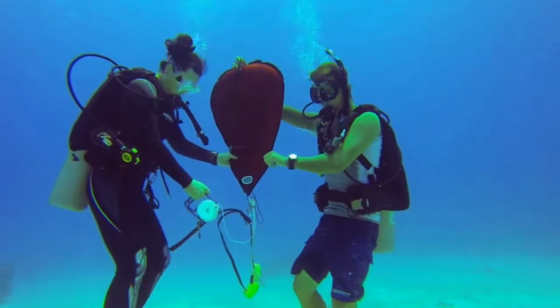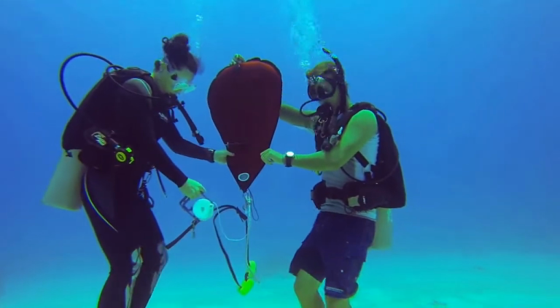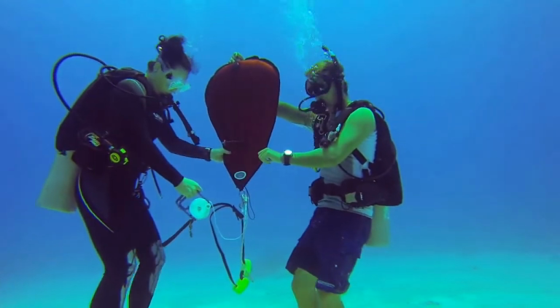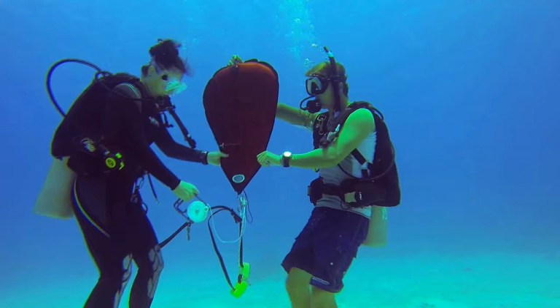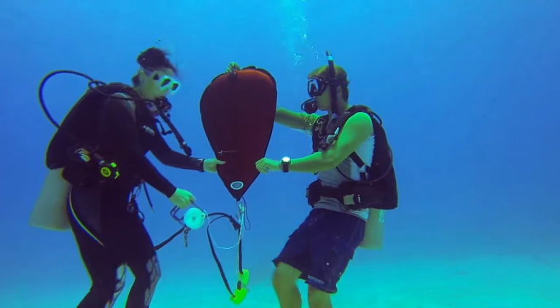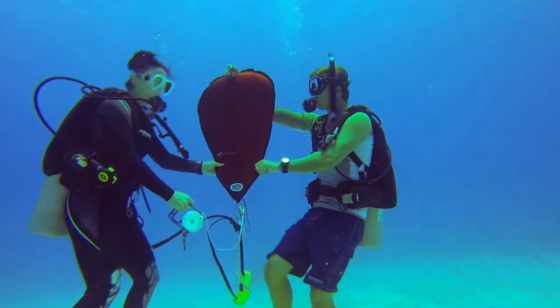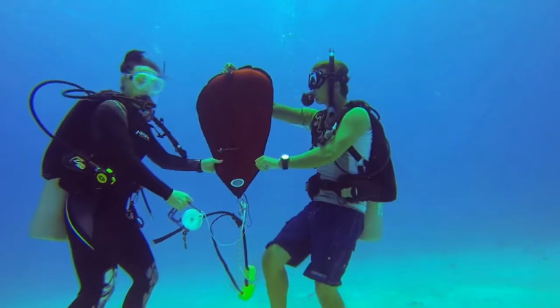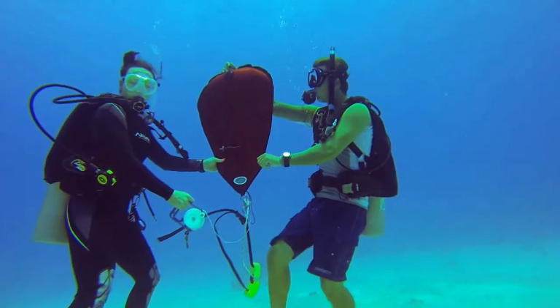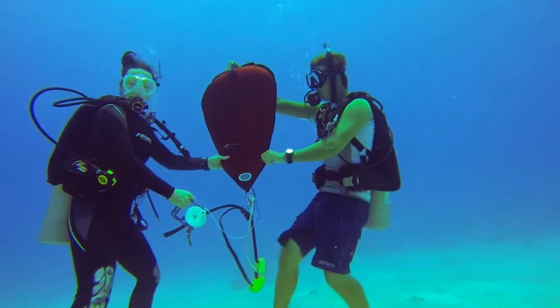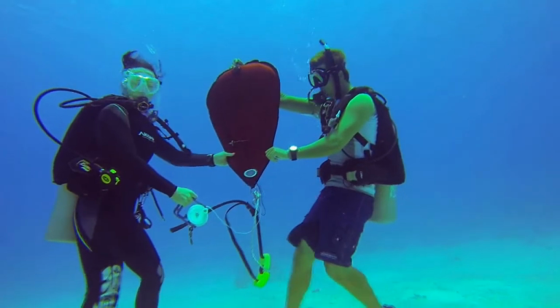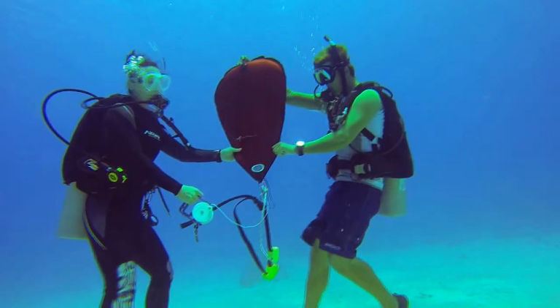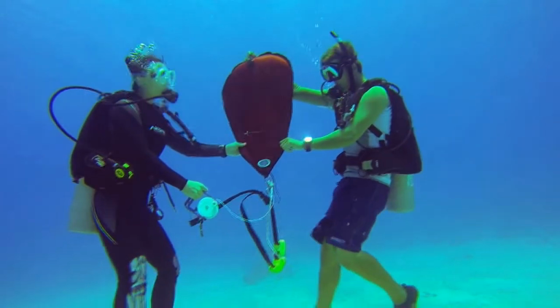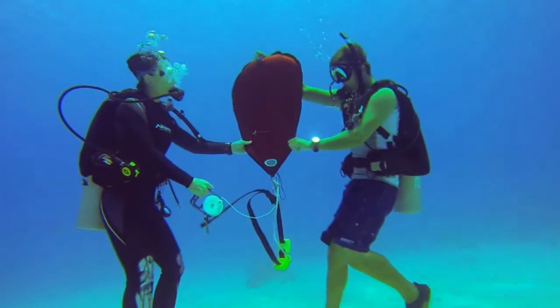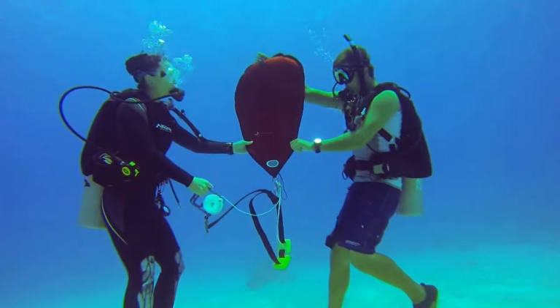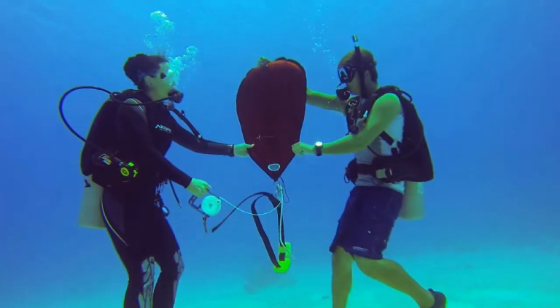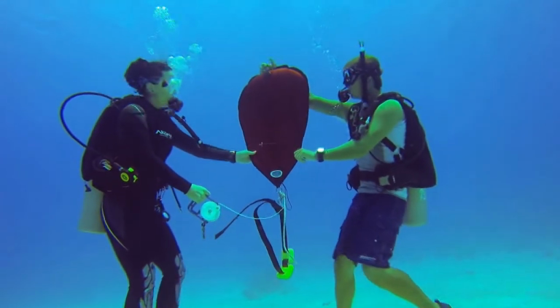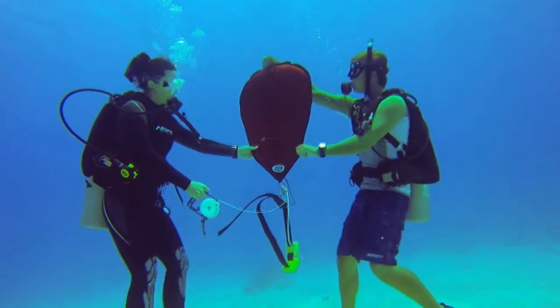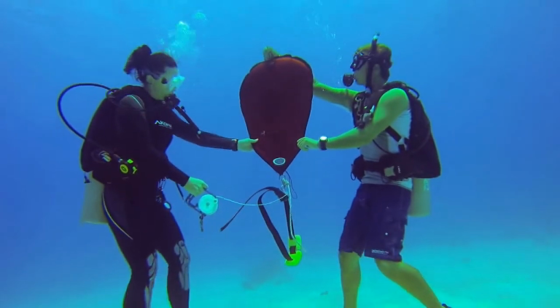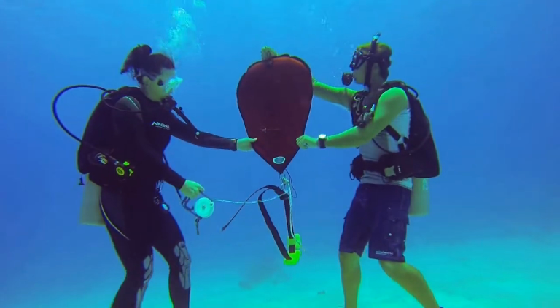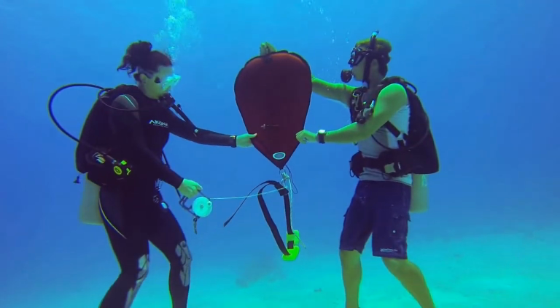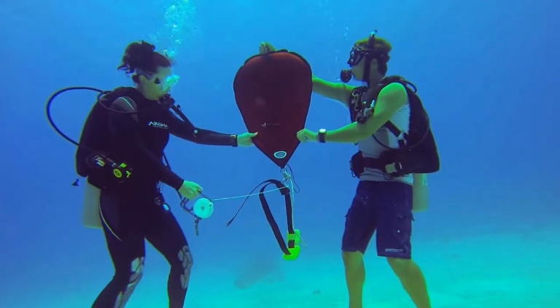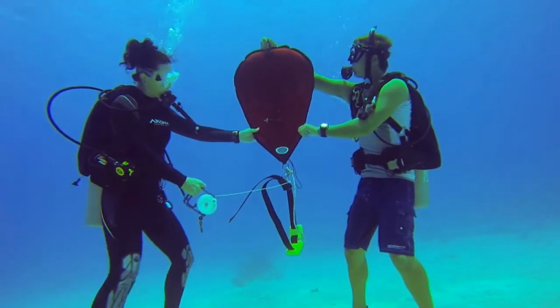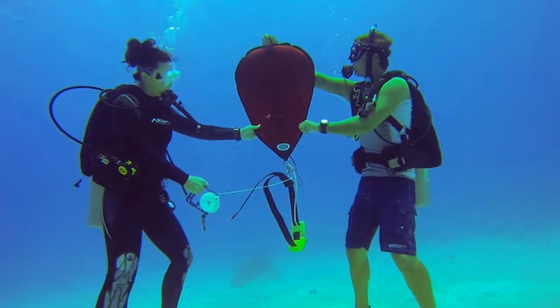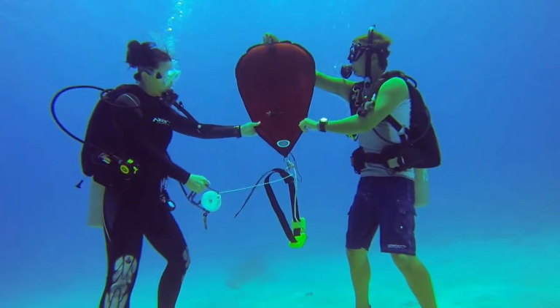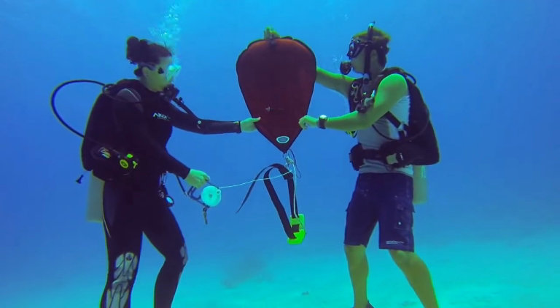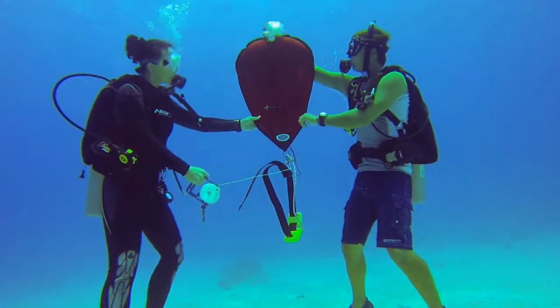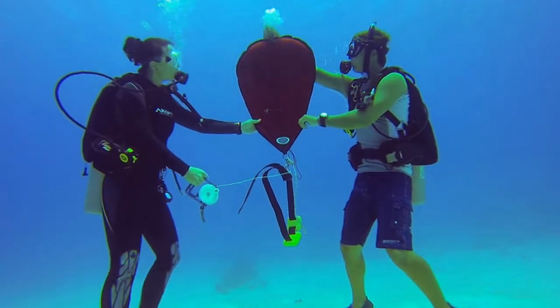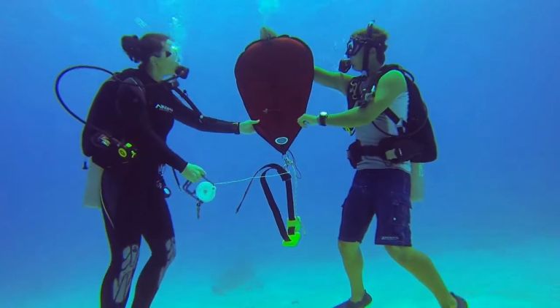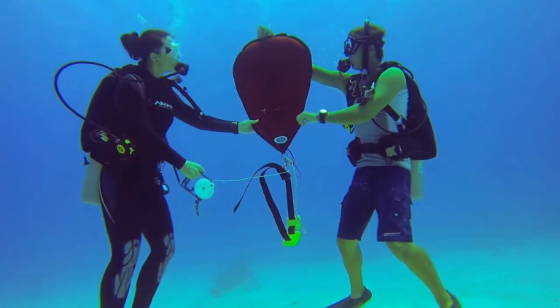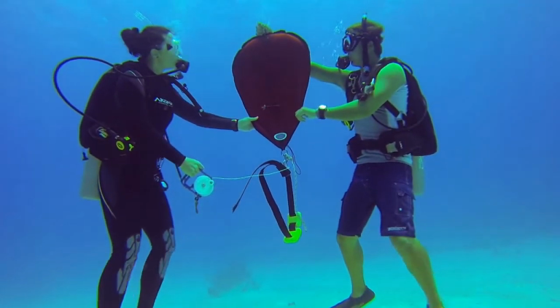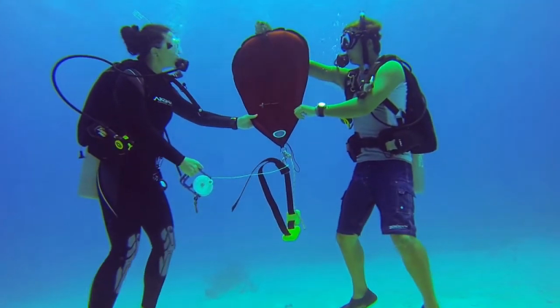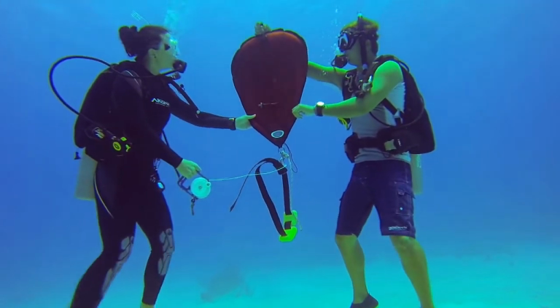If the bag loses buoyancy and begins to rapidly sink, stay clear and let it go.